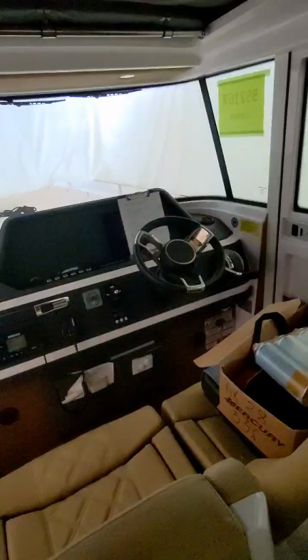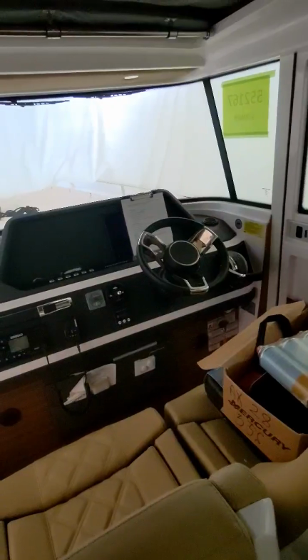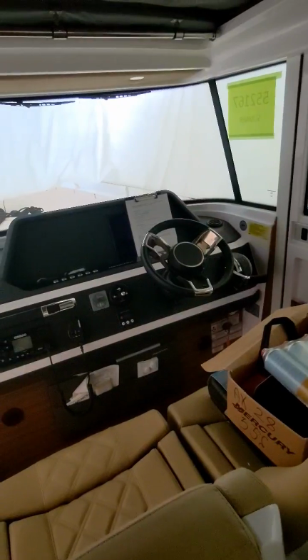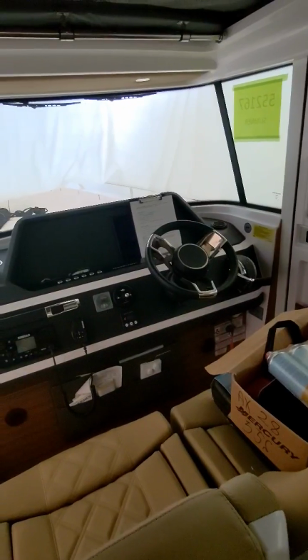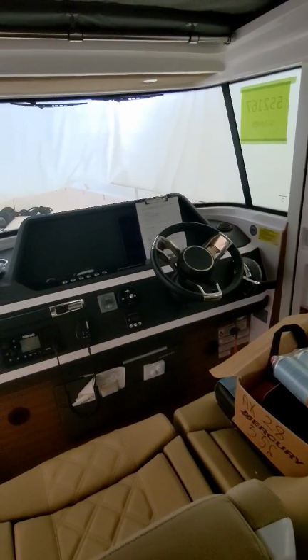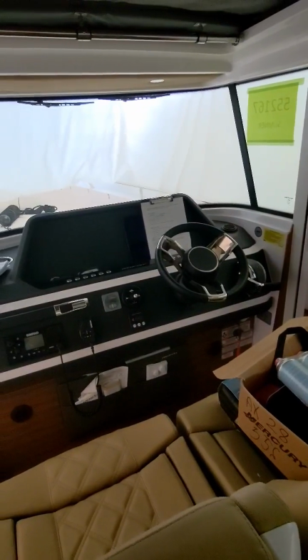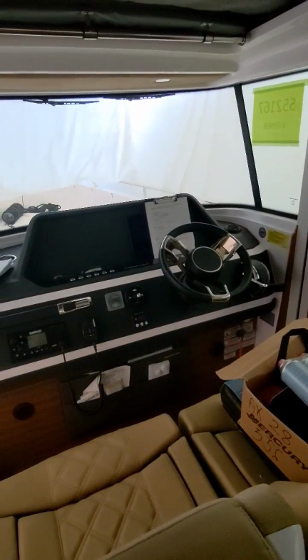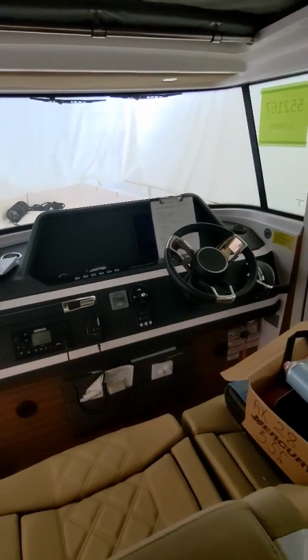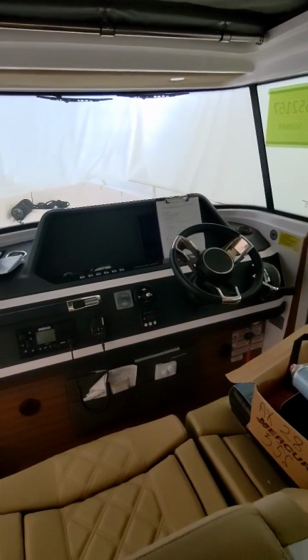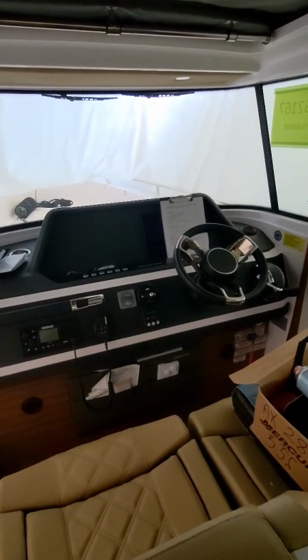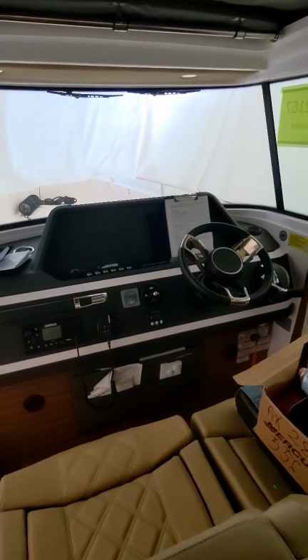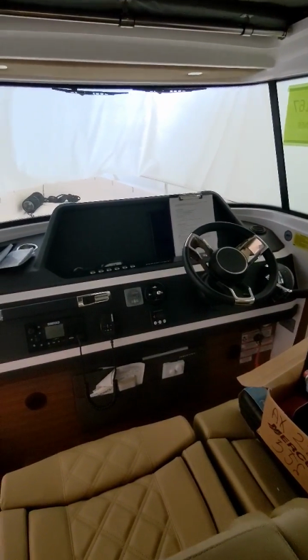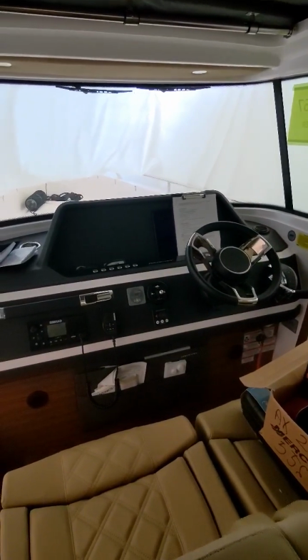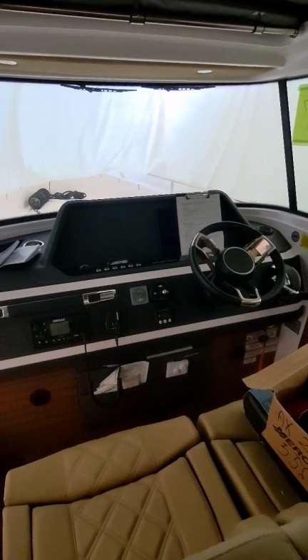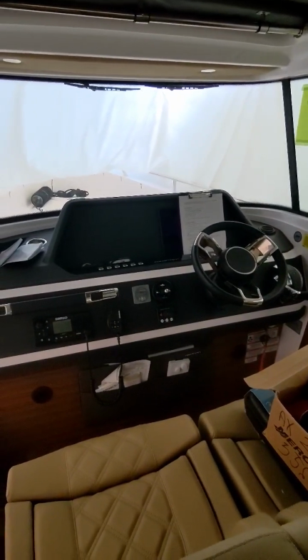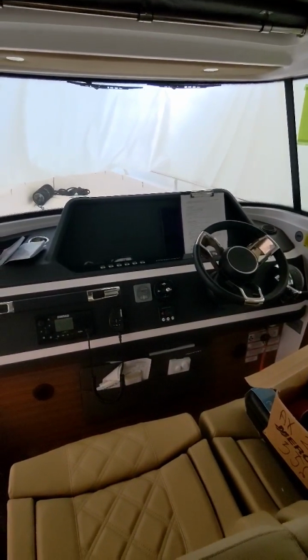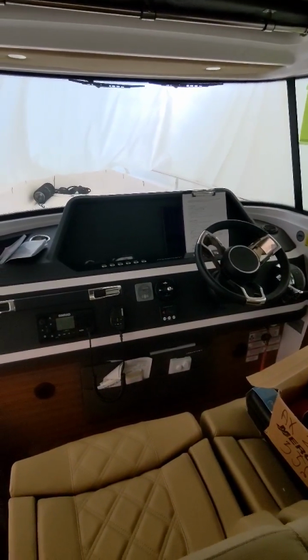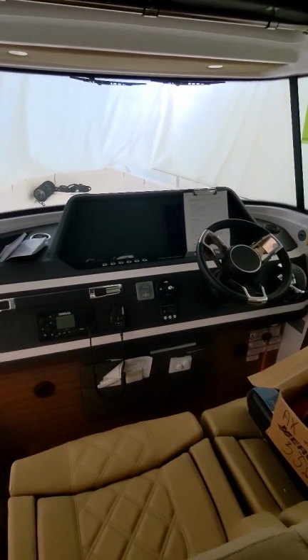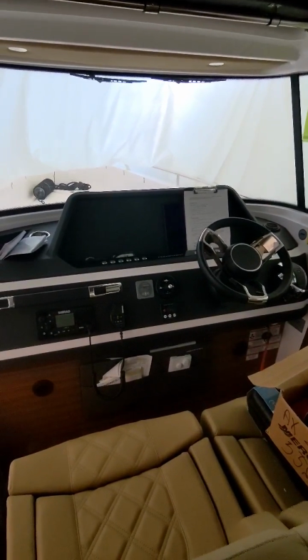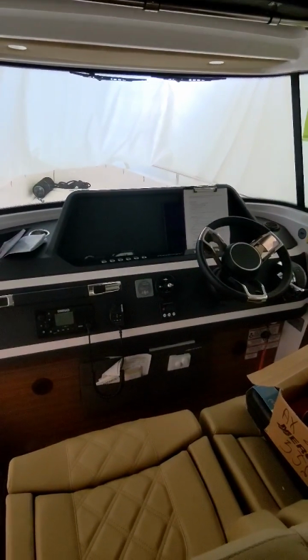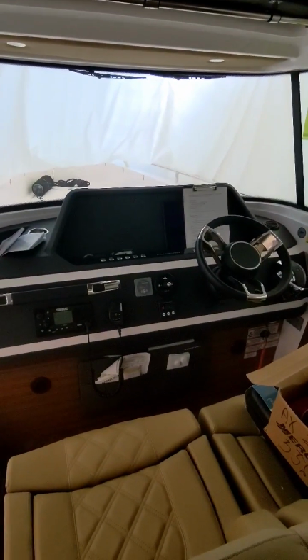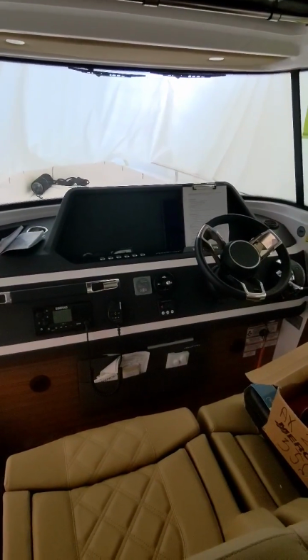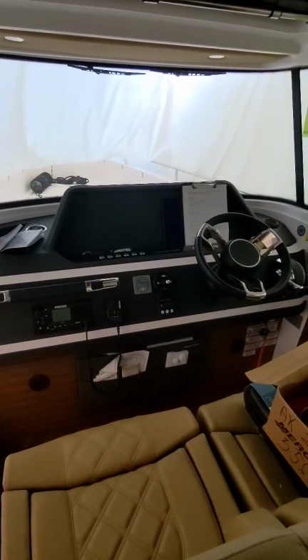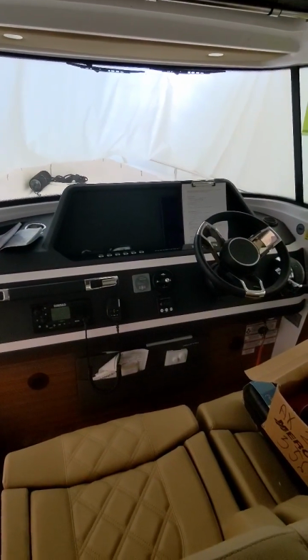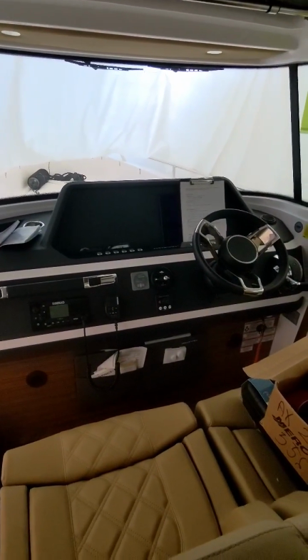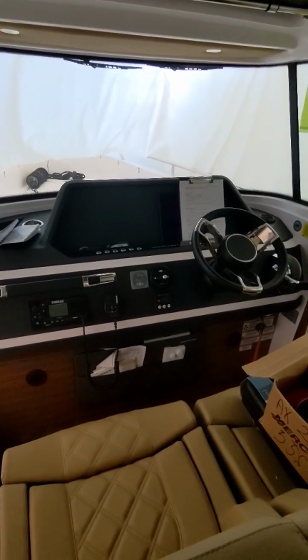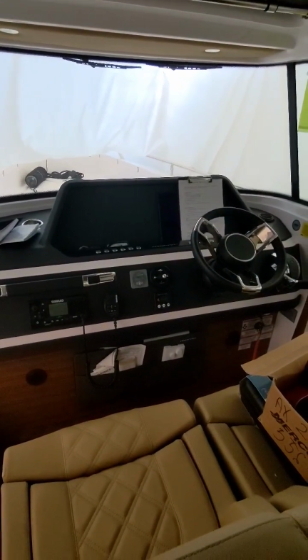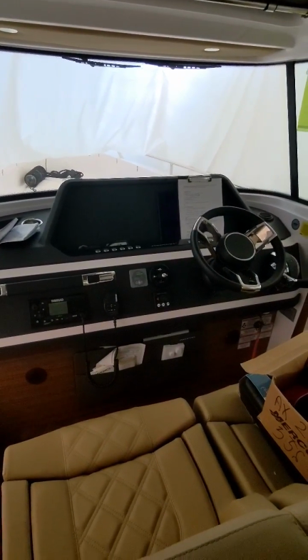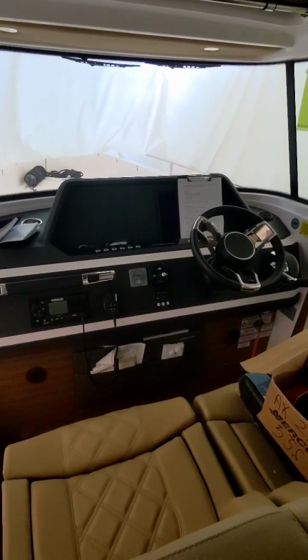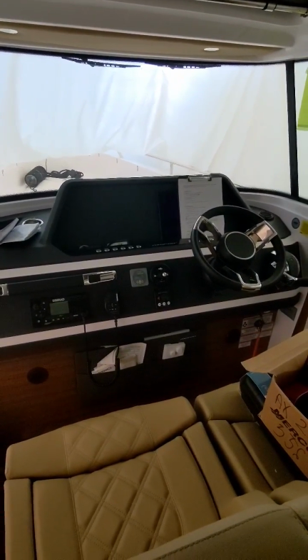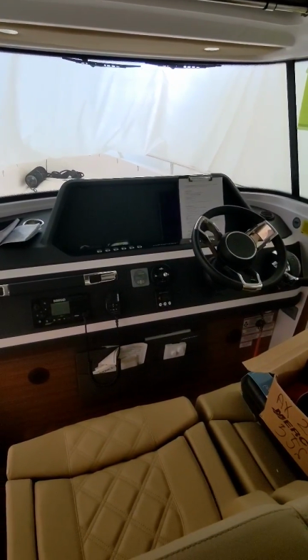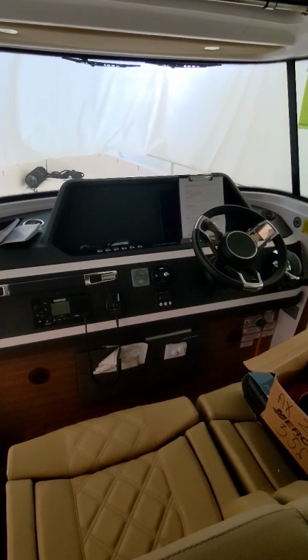This is the walkthrough for the BoatRx Lithium Battery Upgrade for the Axopar 28.